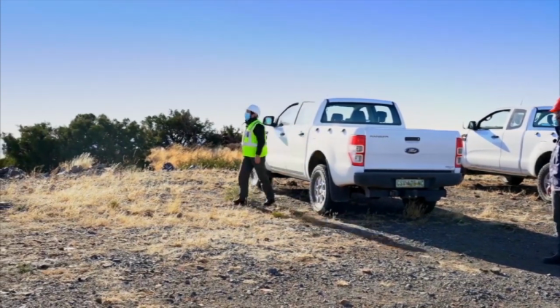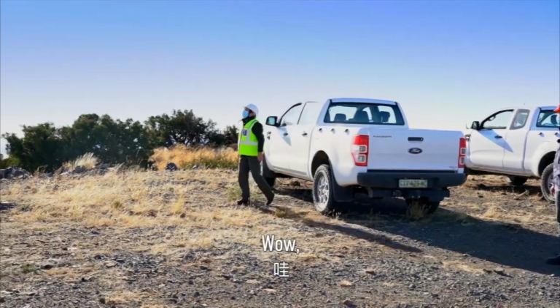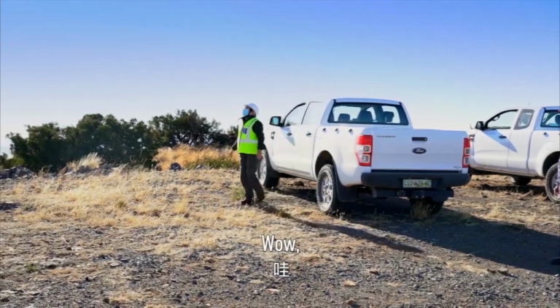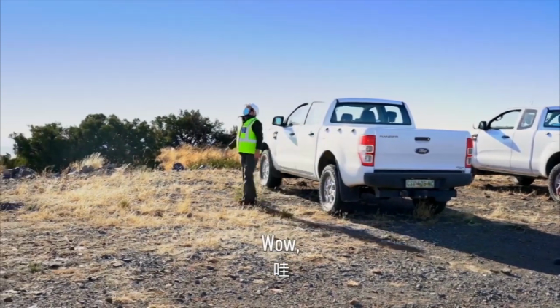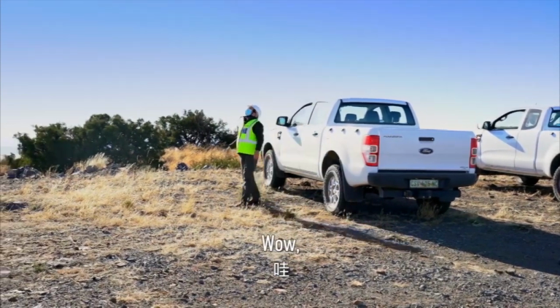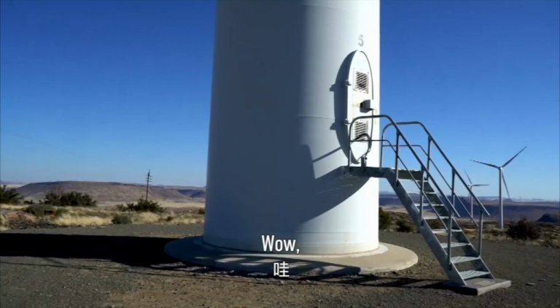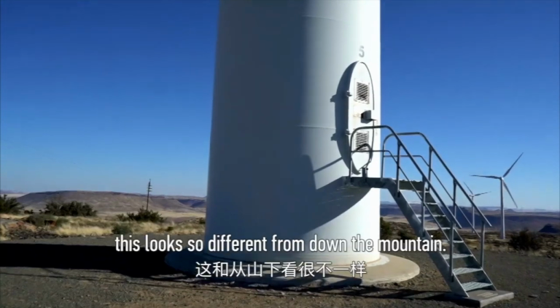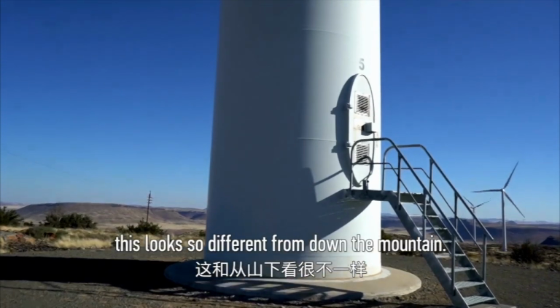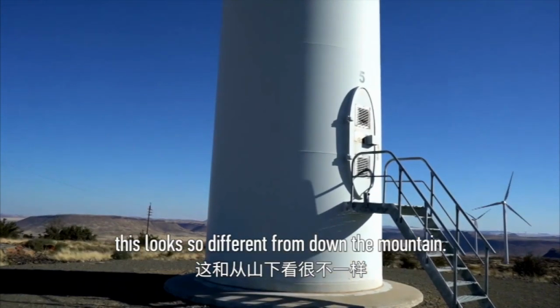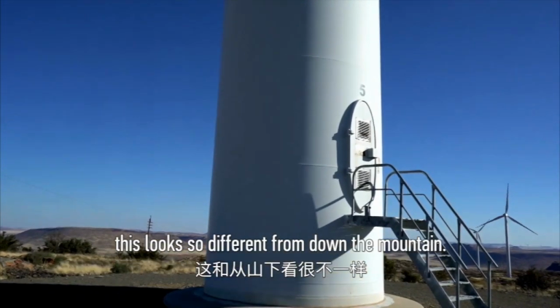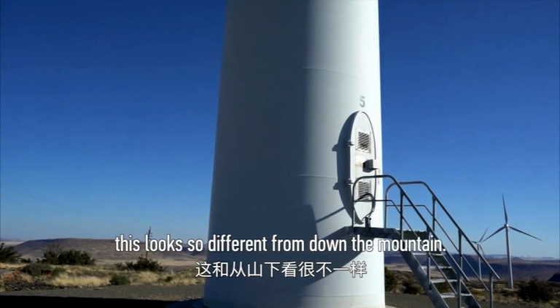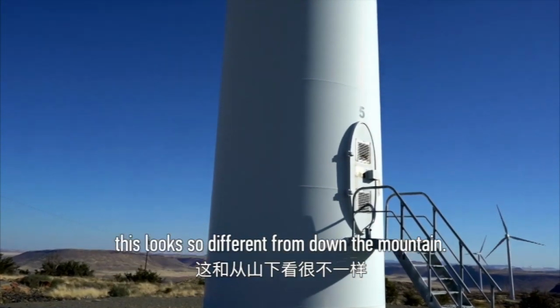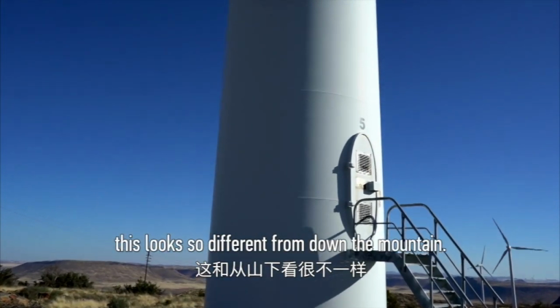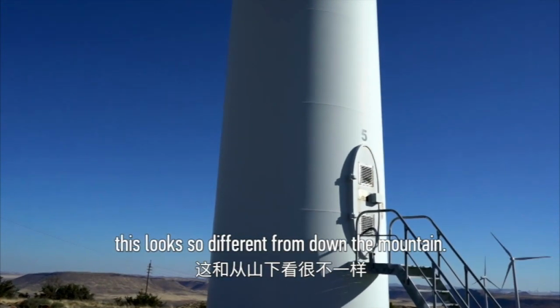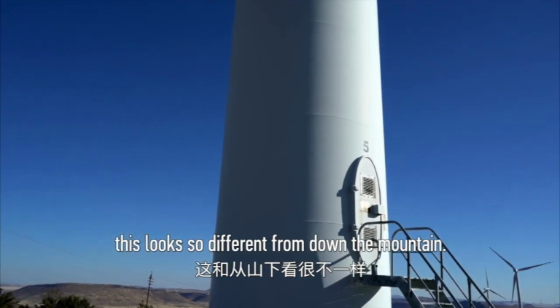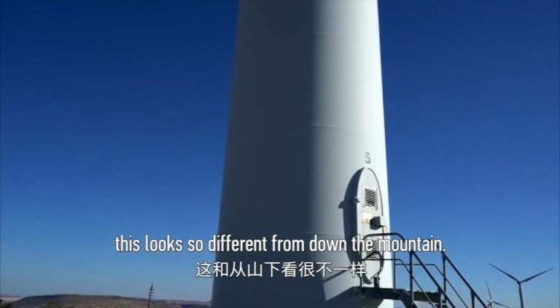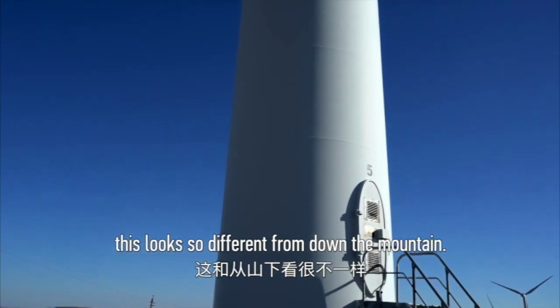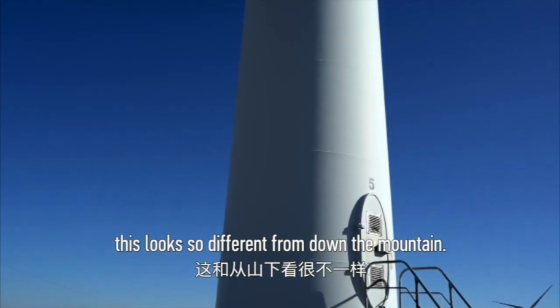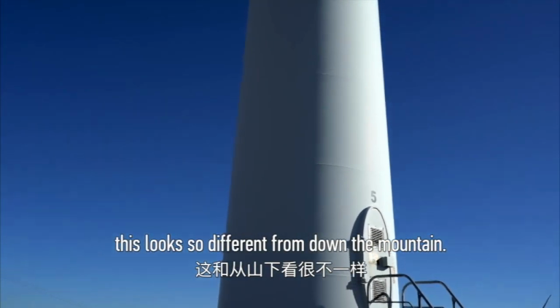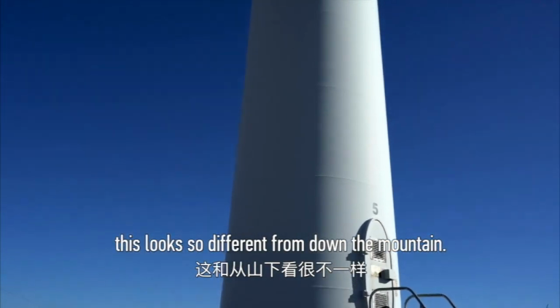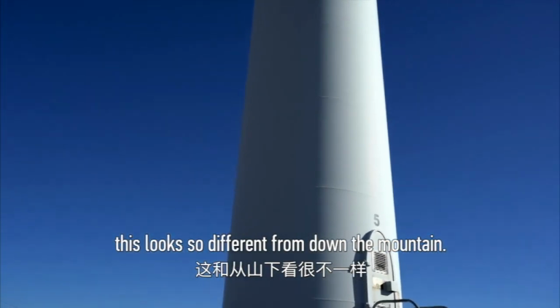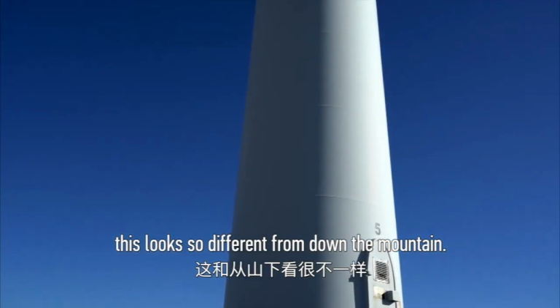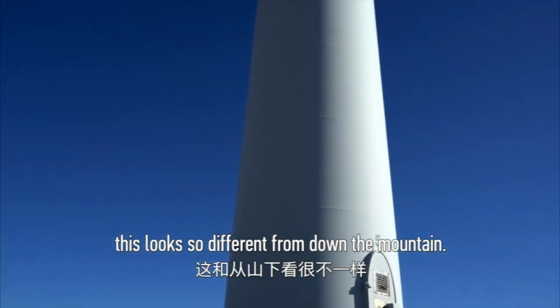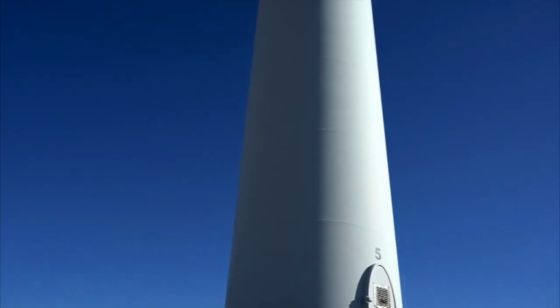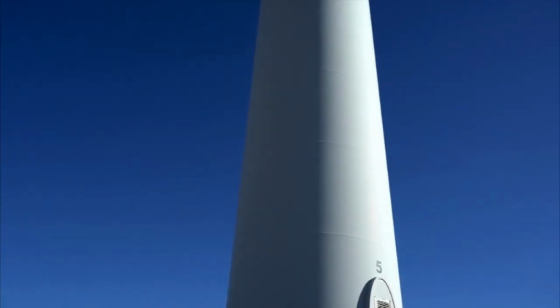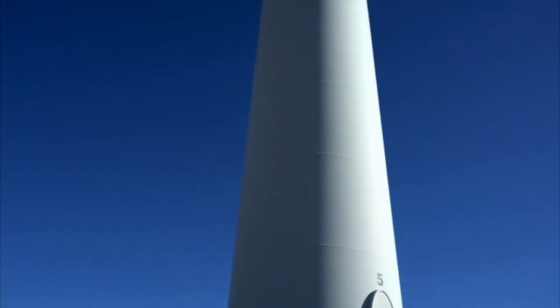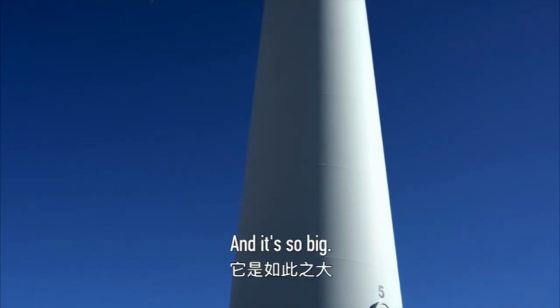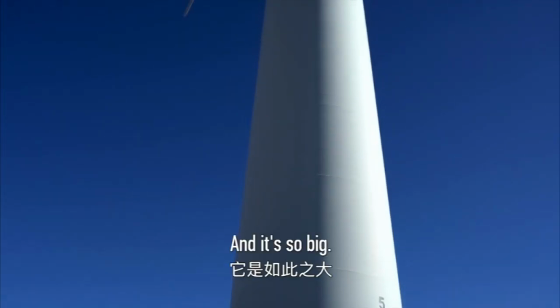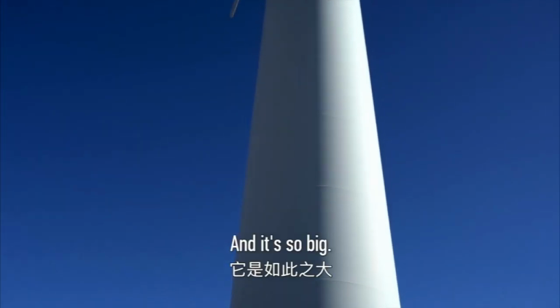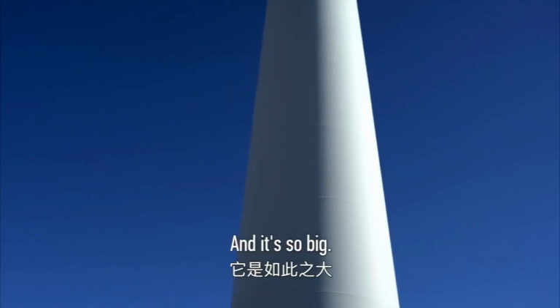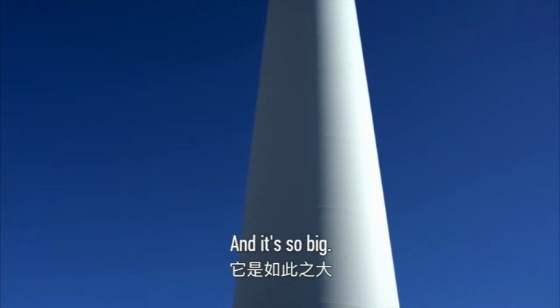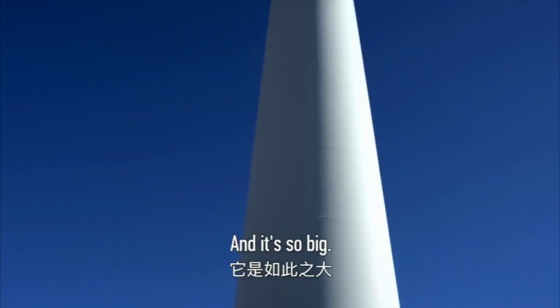Wow, this looks so much different from down the mountain, and it's so big!